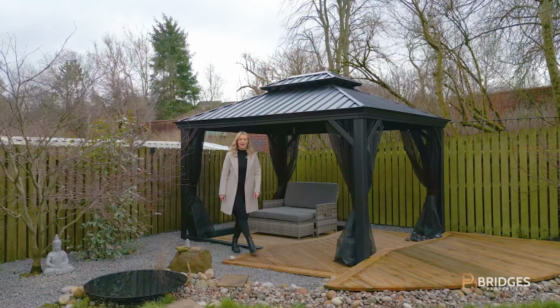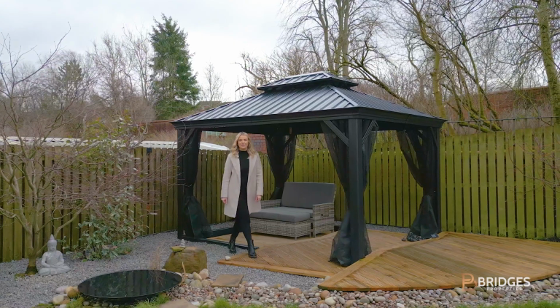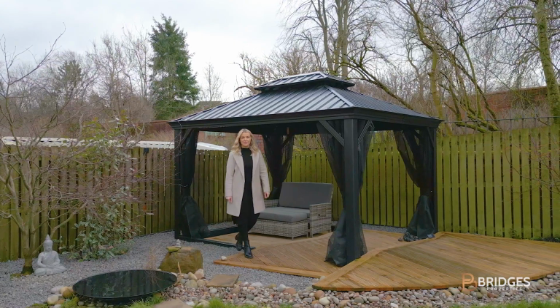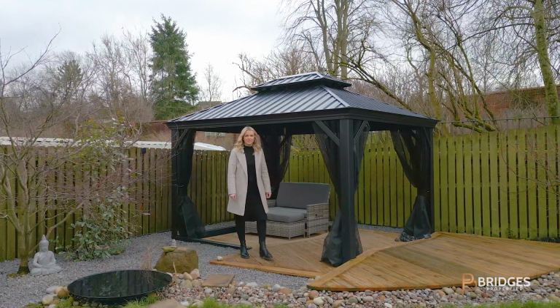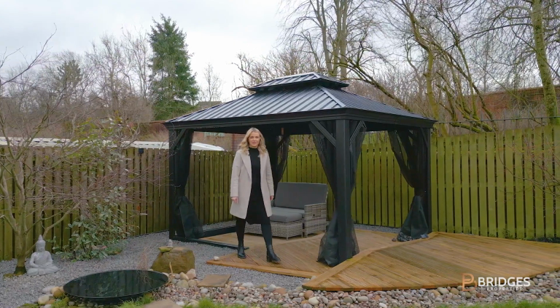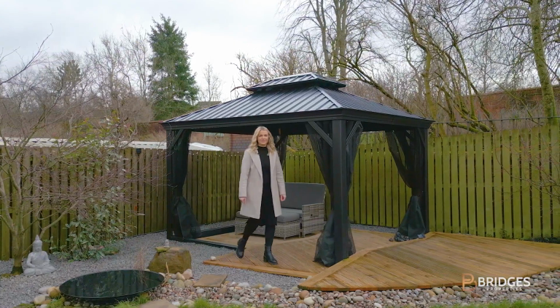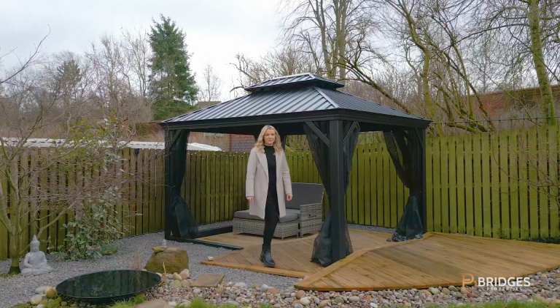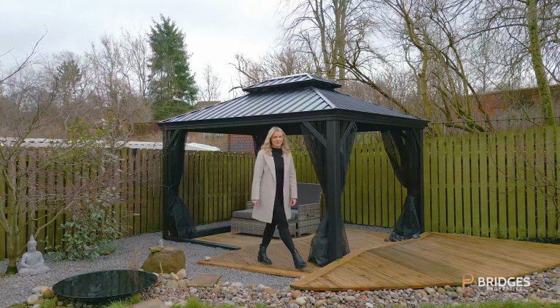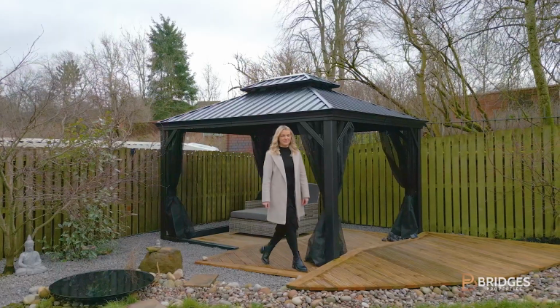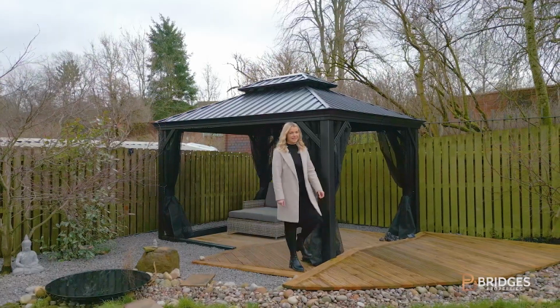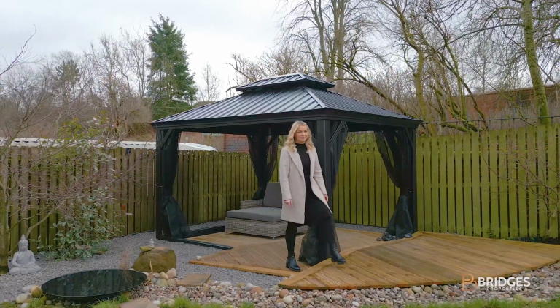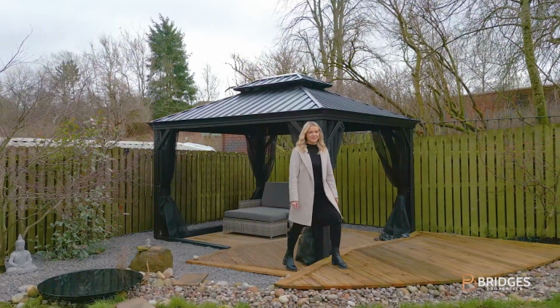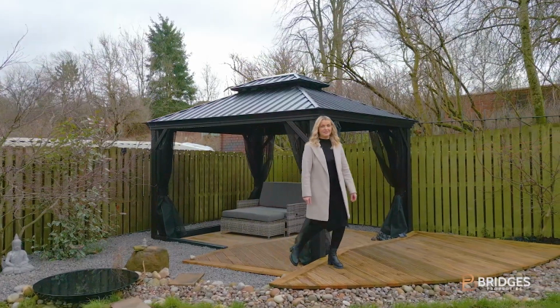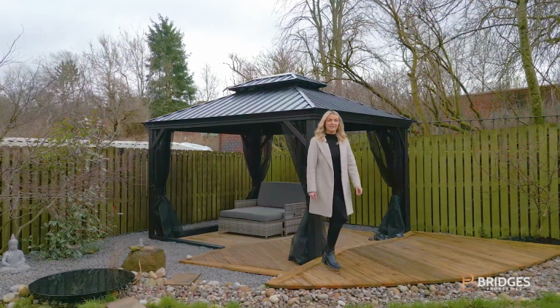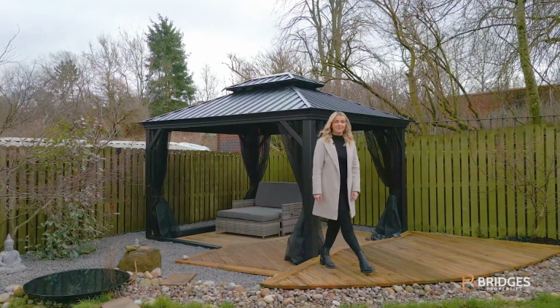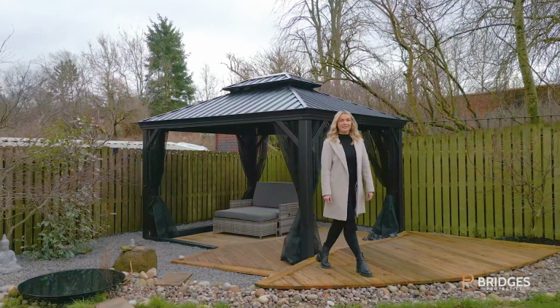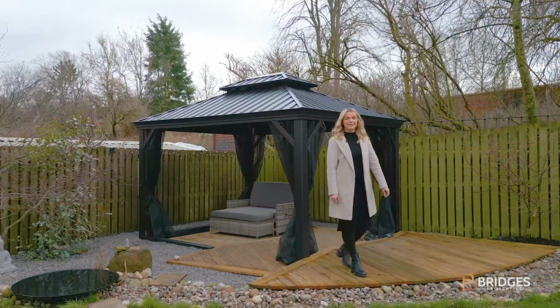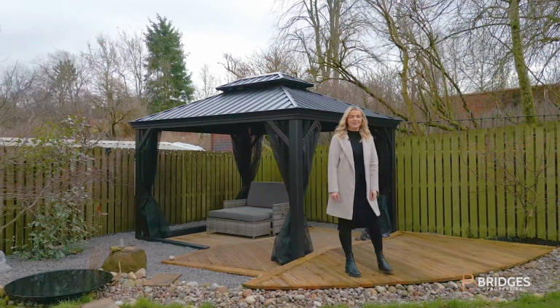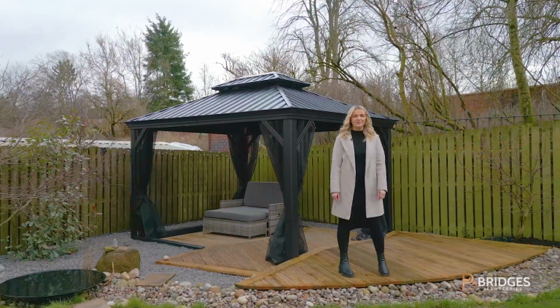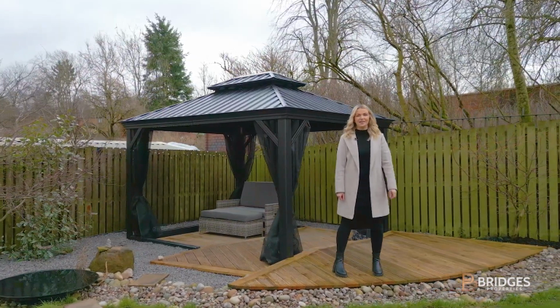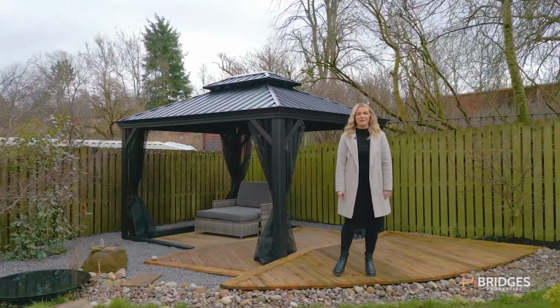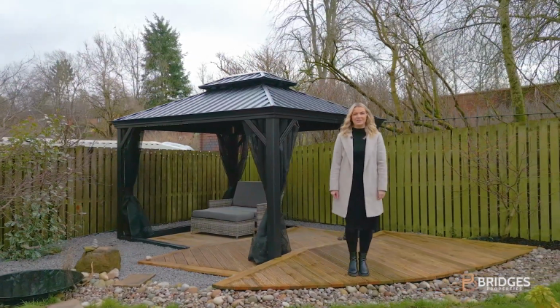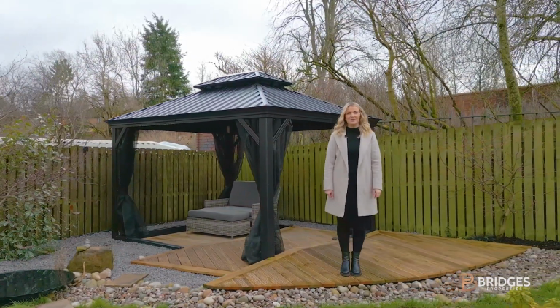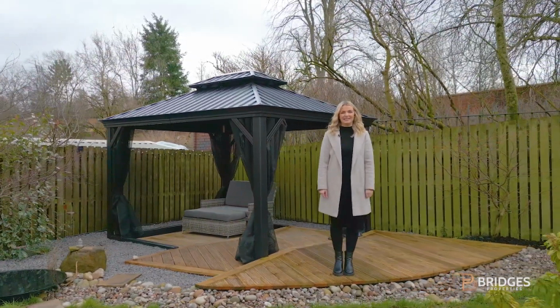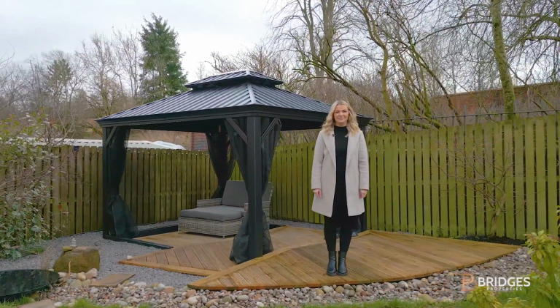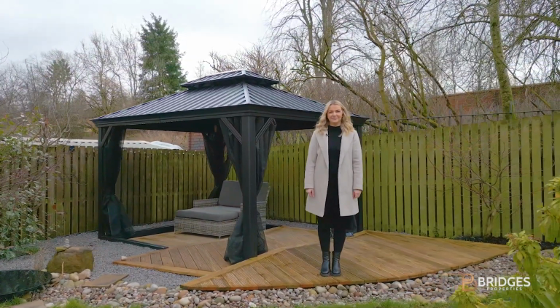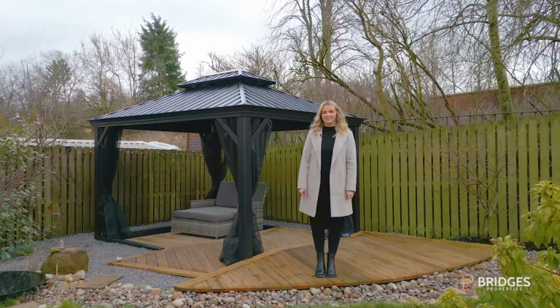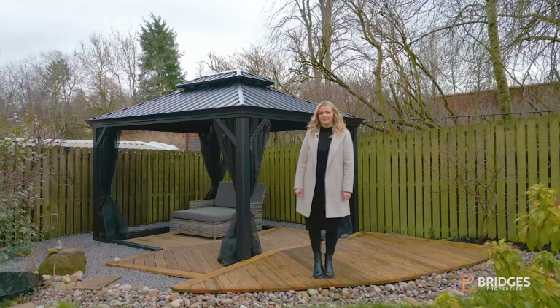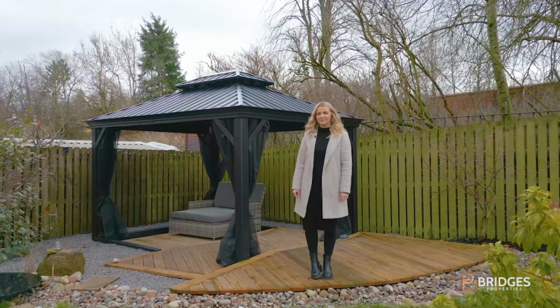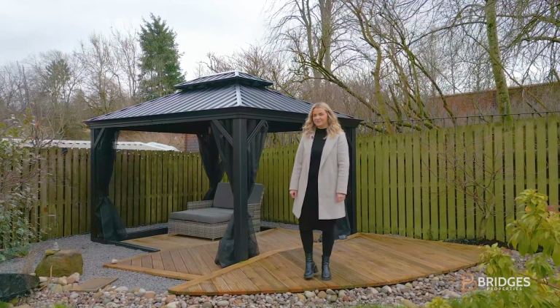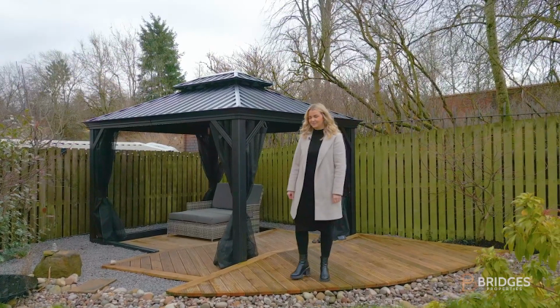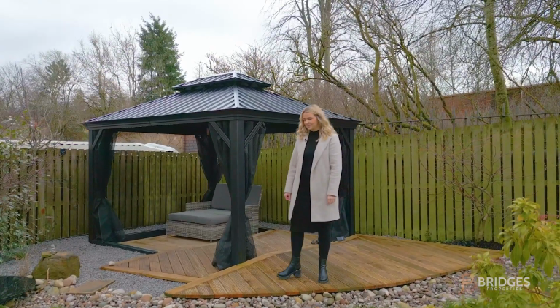My favourite bit of this property has got to be the gorgeous landscaped rear garden. If you'd like to see it for yourself, give the Biddies team a call today. Thank you.